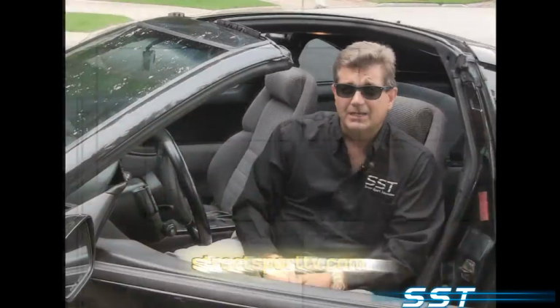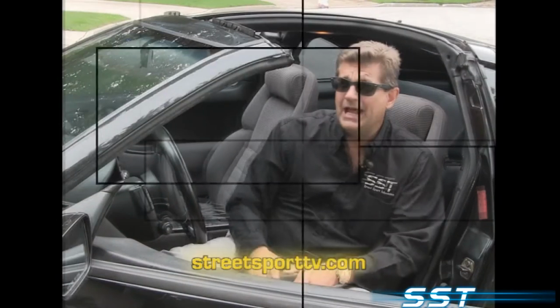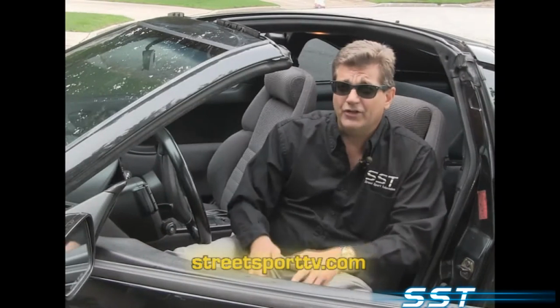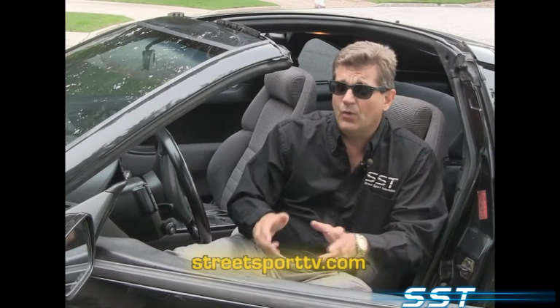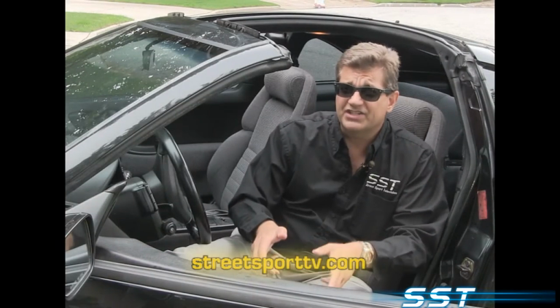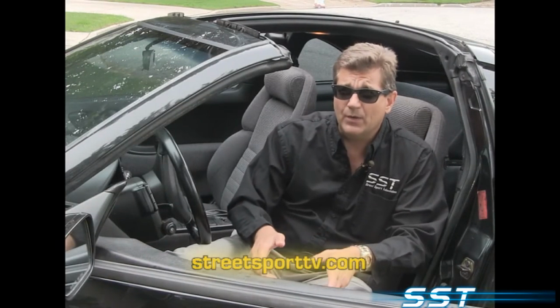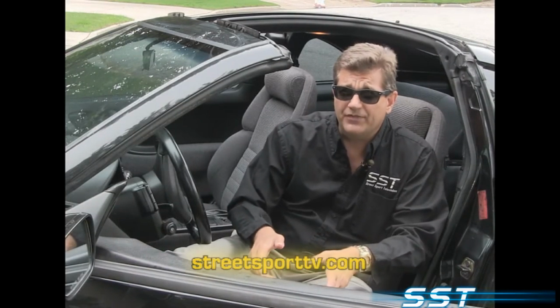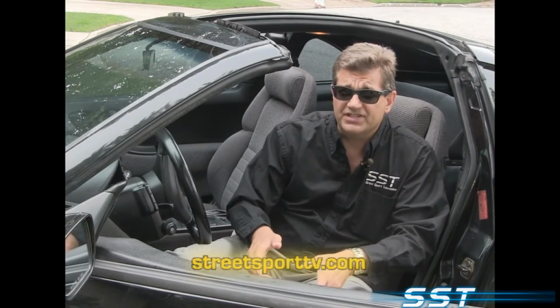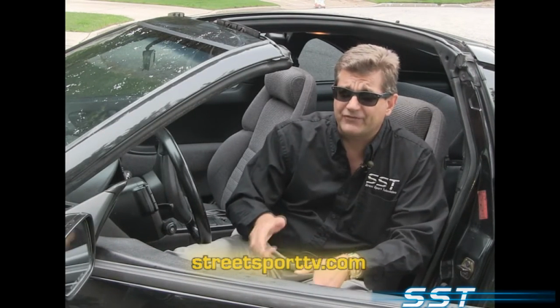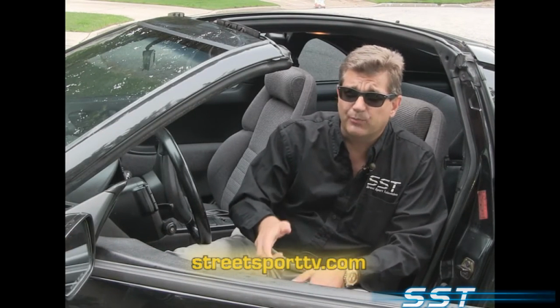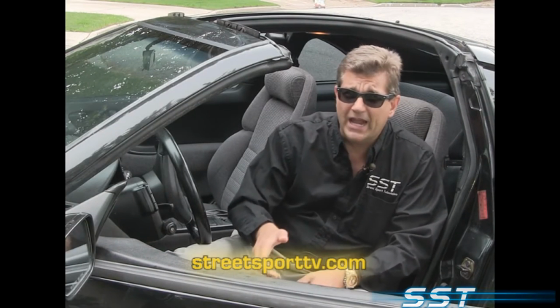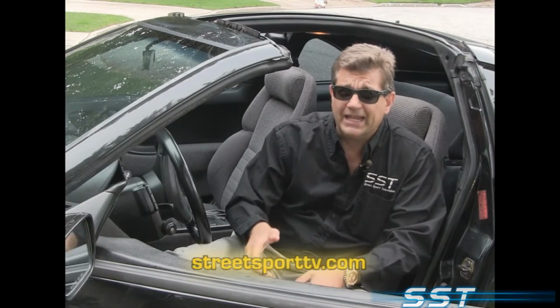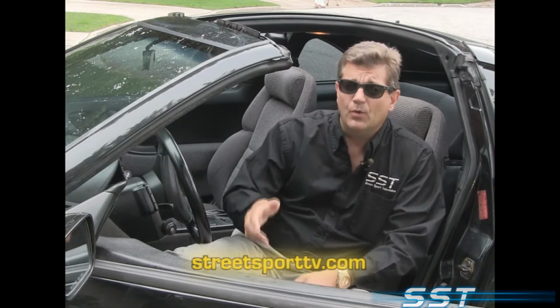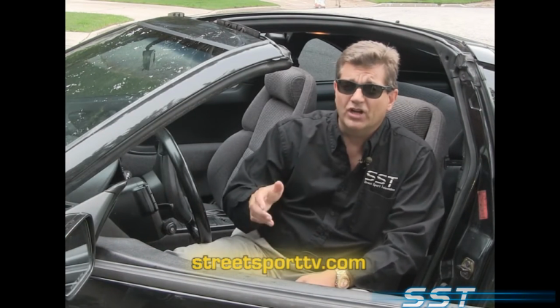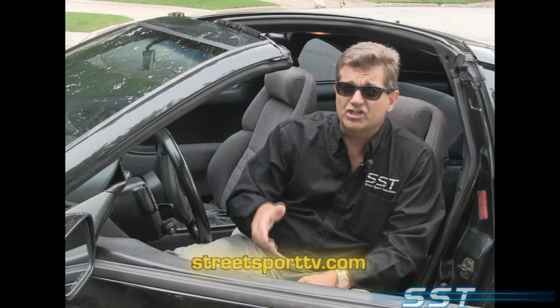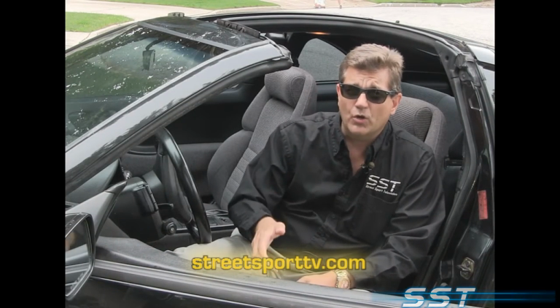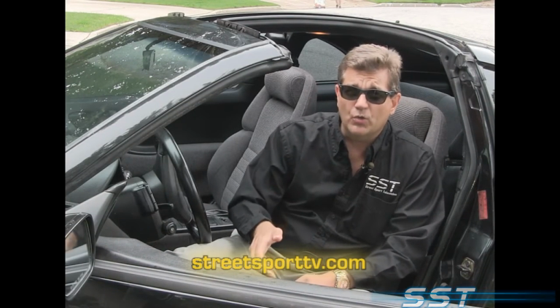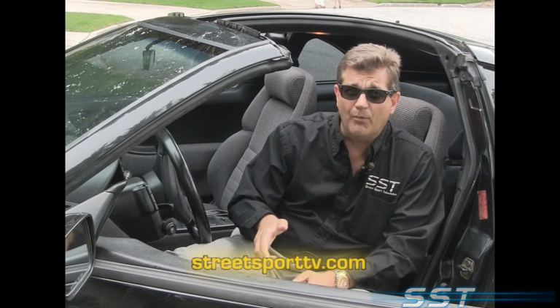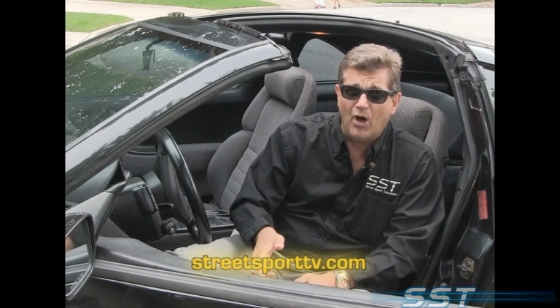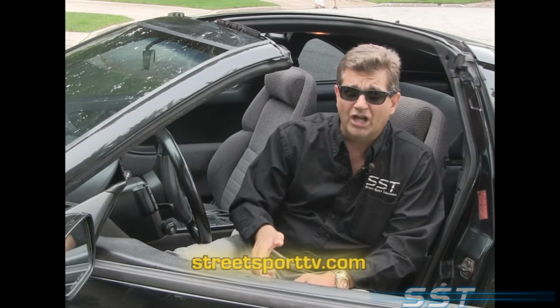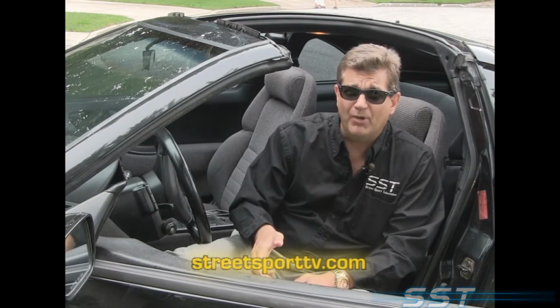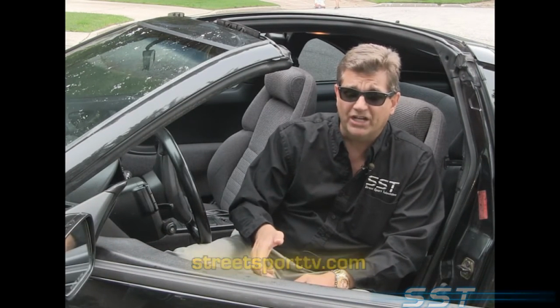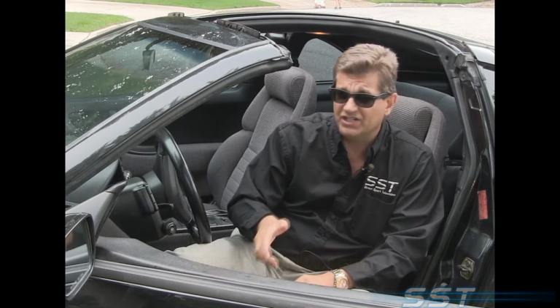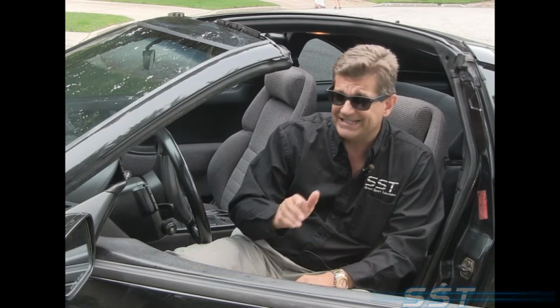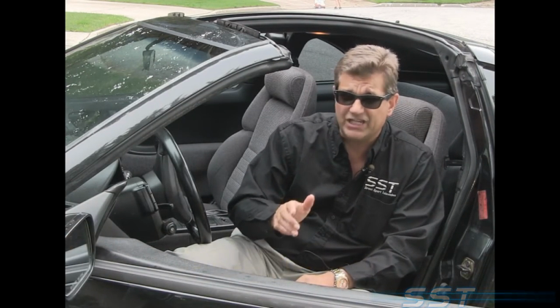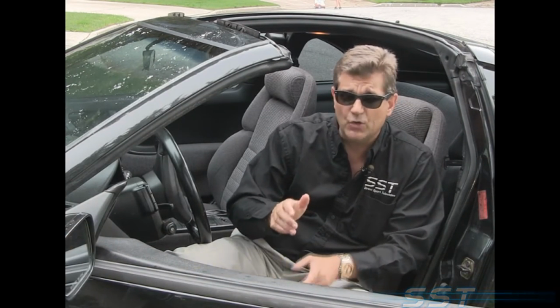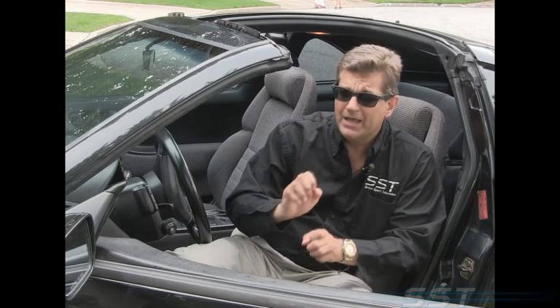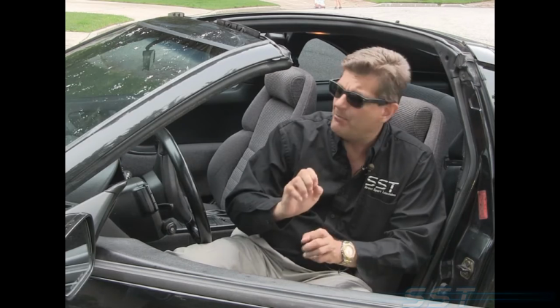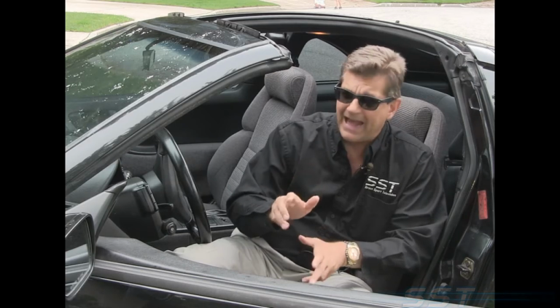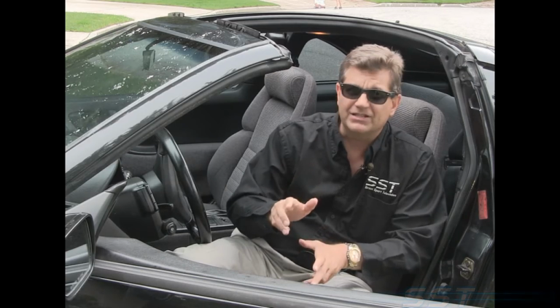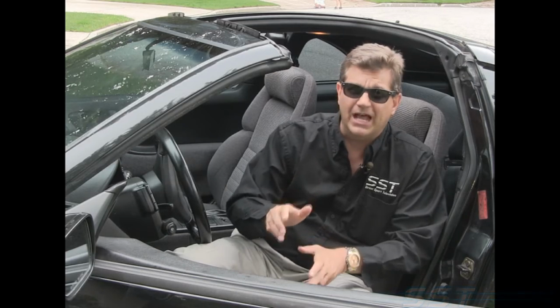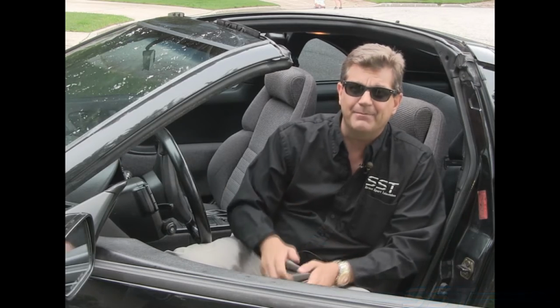Now, you're going to want to stay with us. After the break, we're going to show you the Bond Bug. It's going to take you back in time.